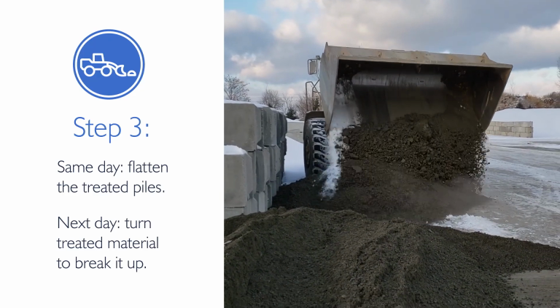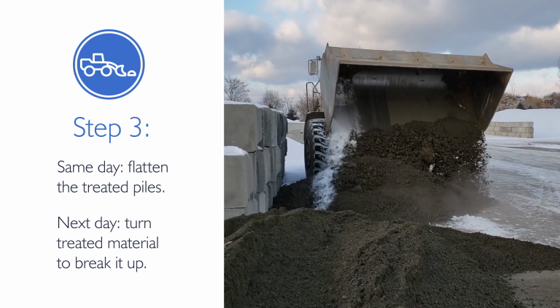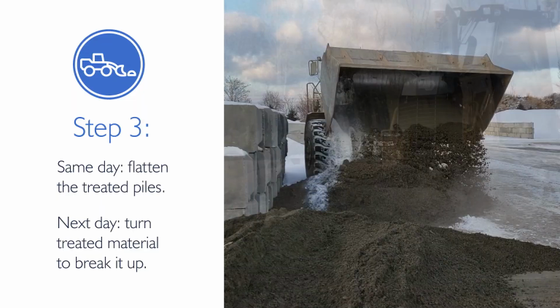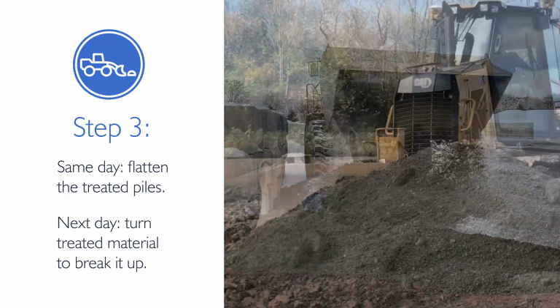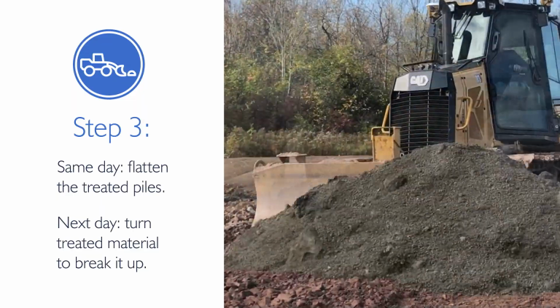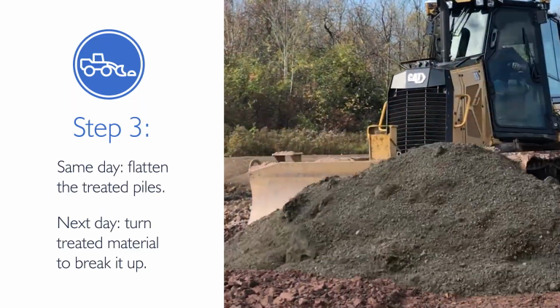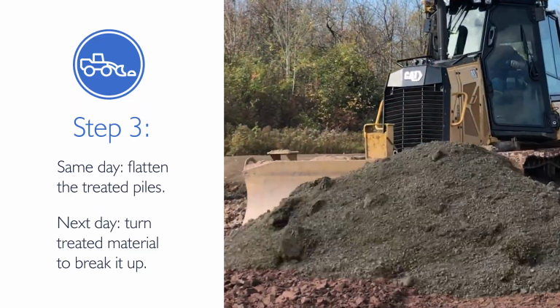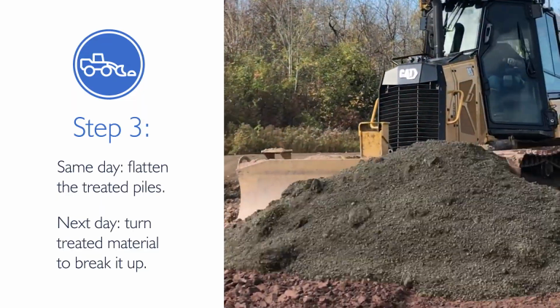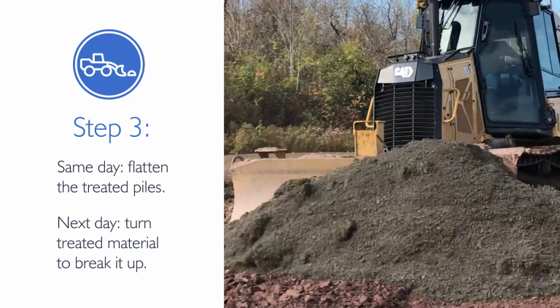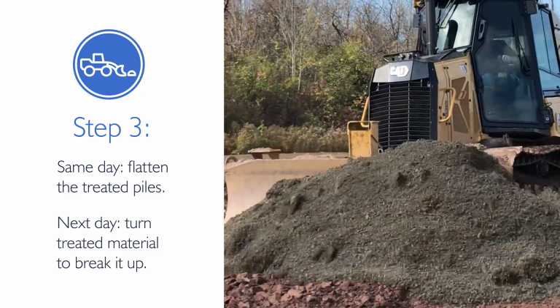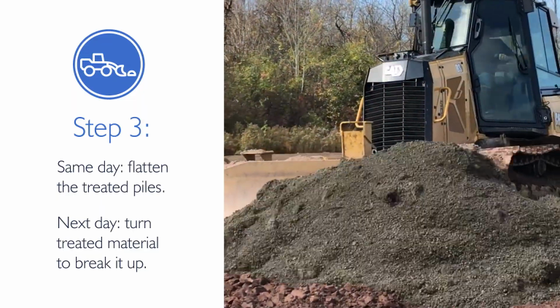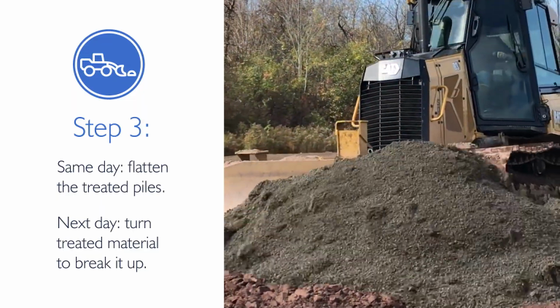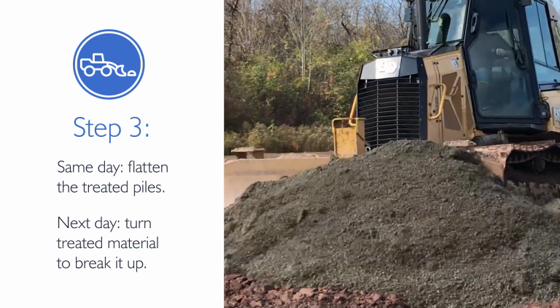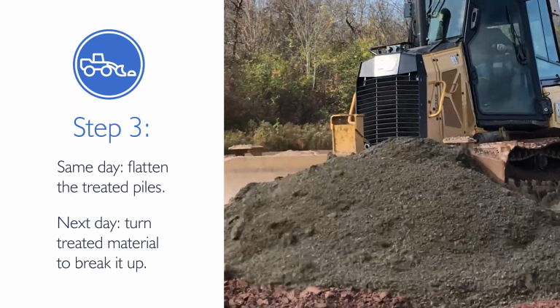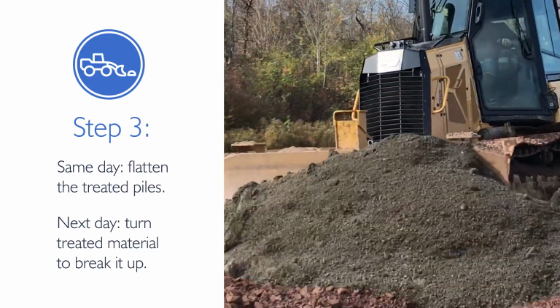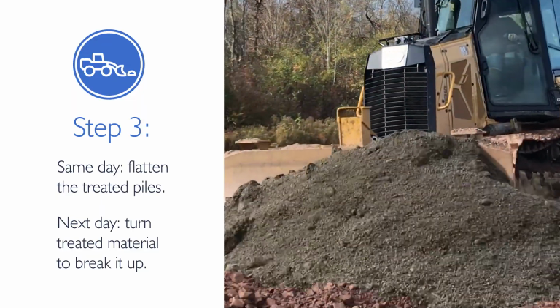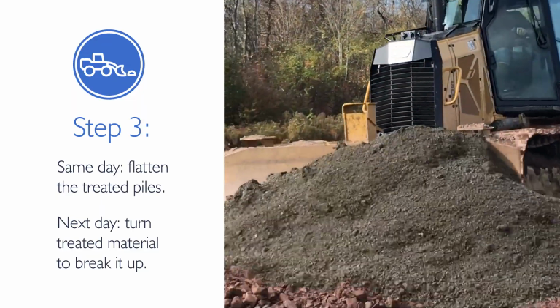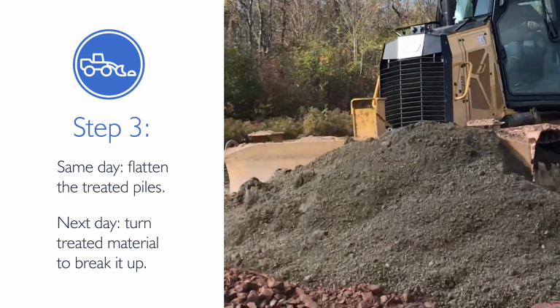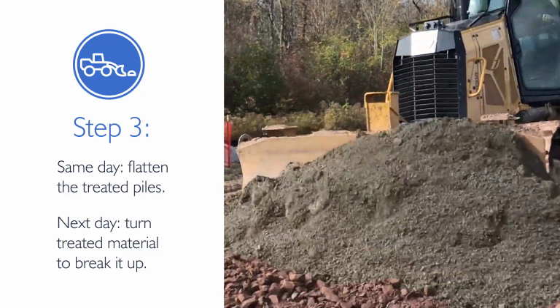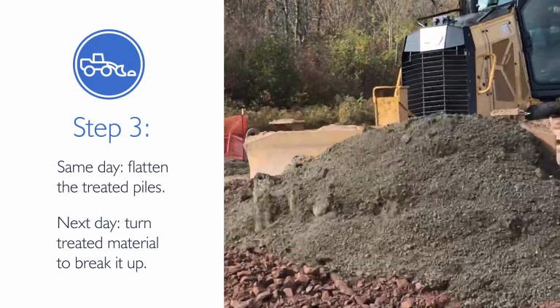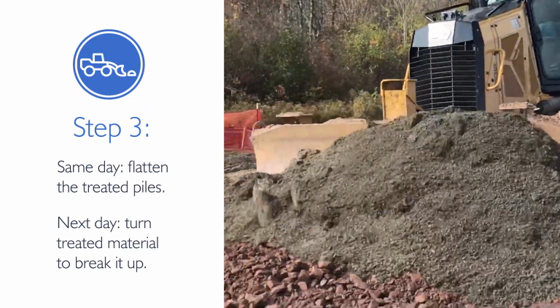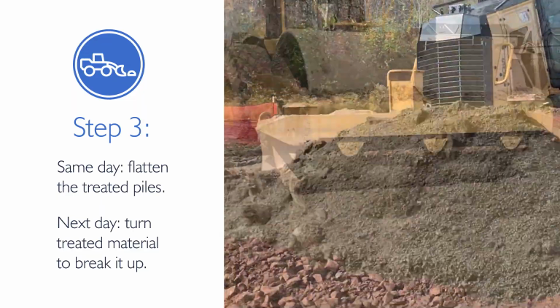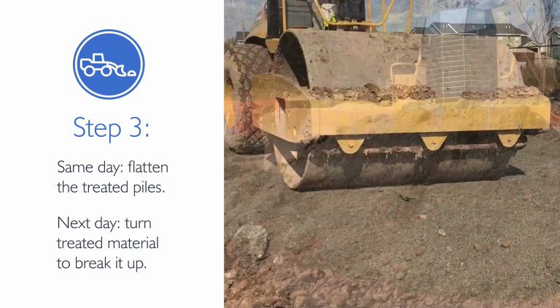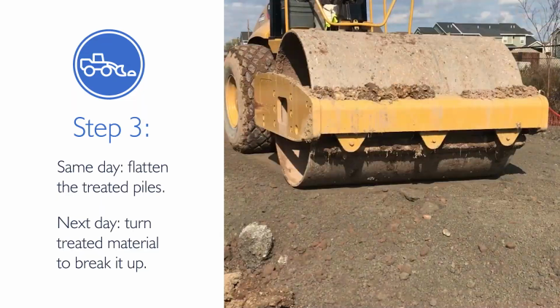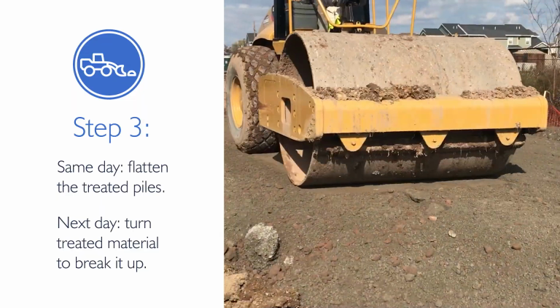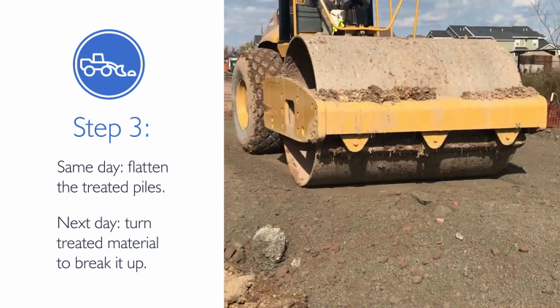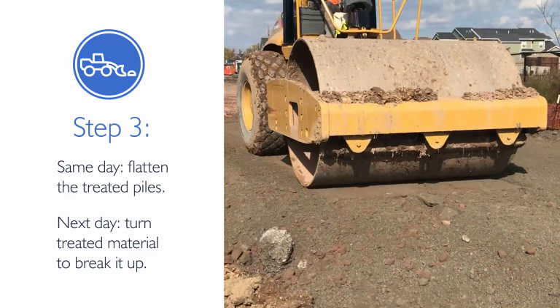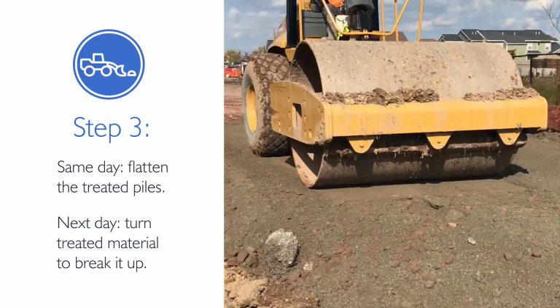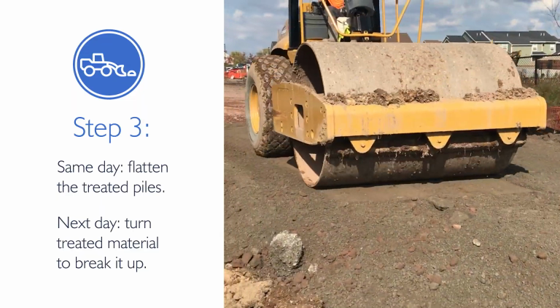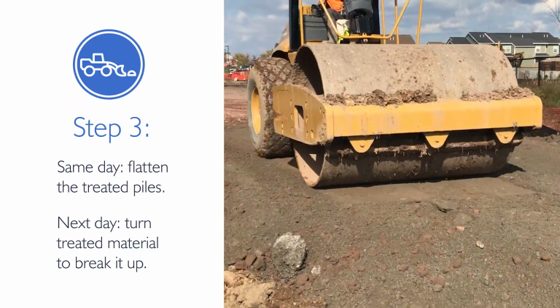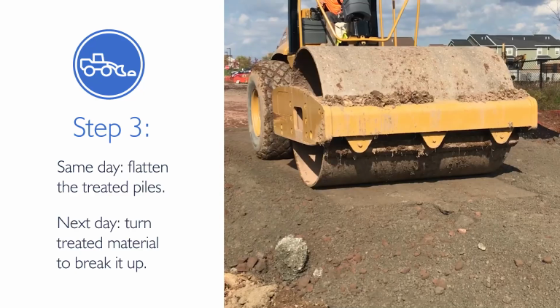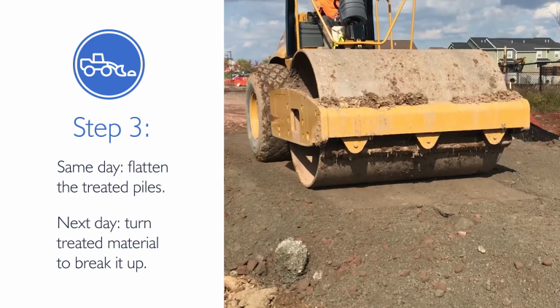The materials can be stored in piles and used for road base, backfill, or other applications.